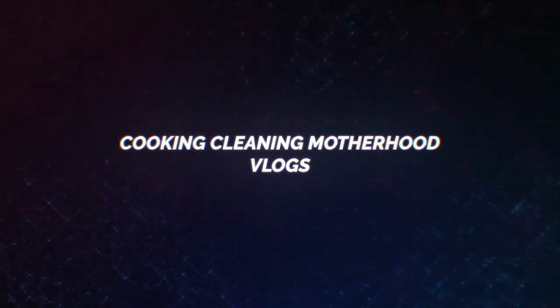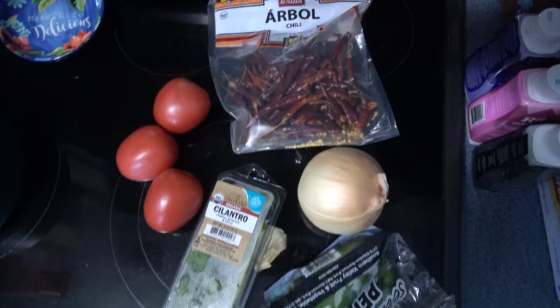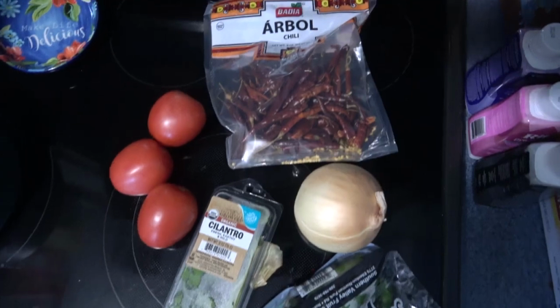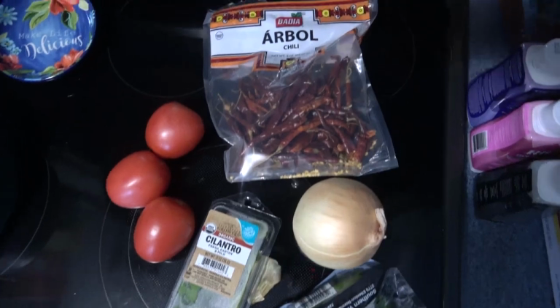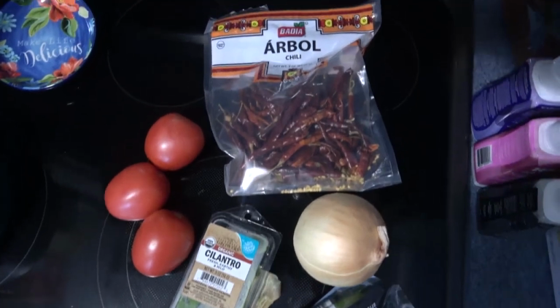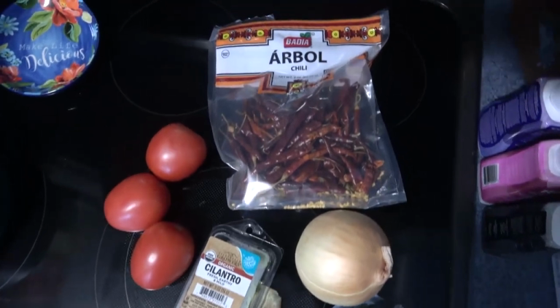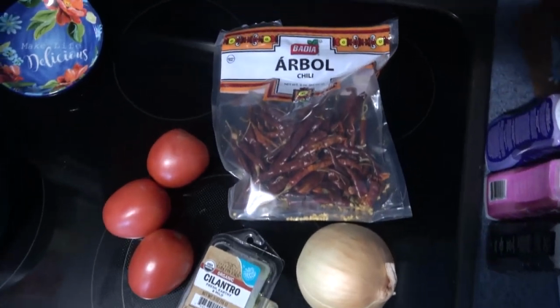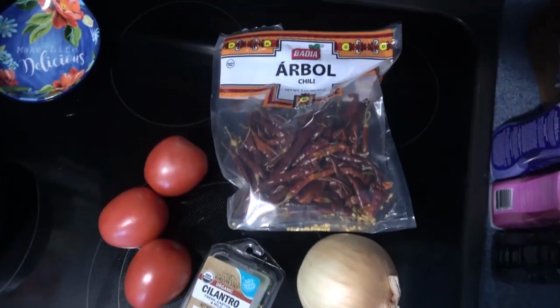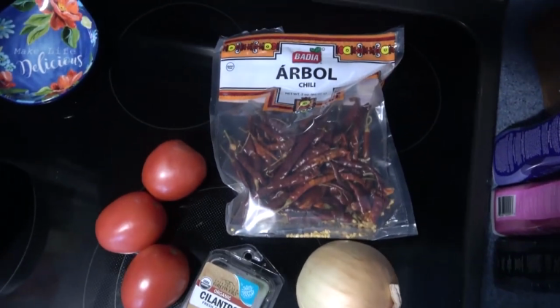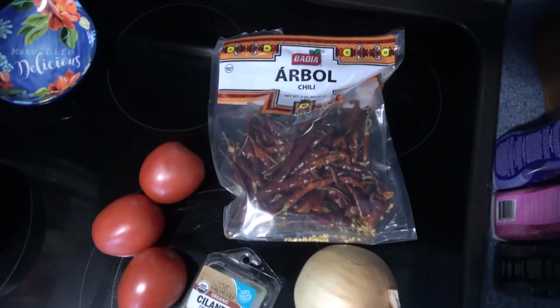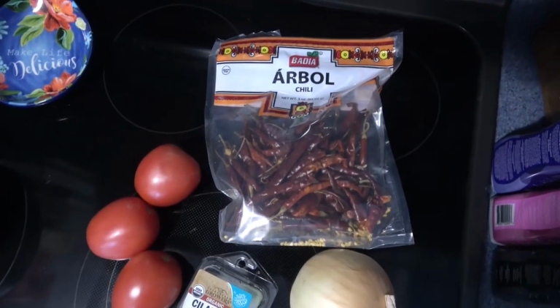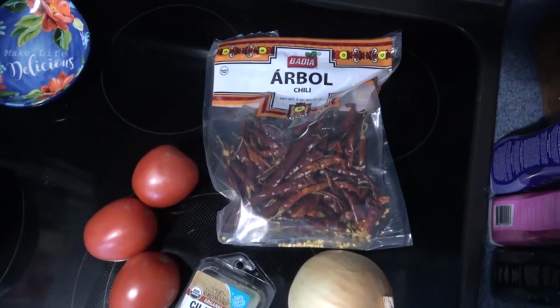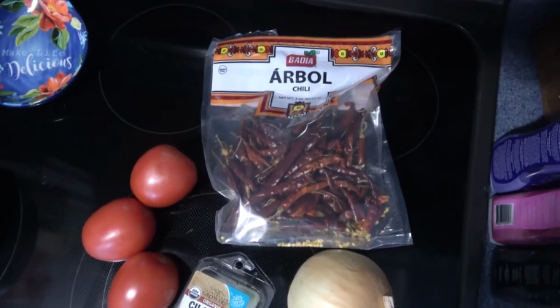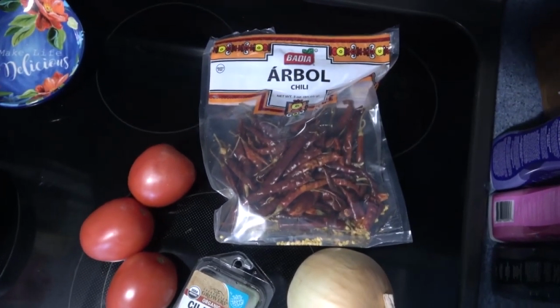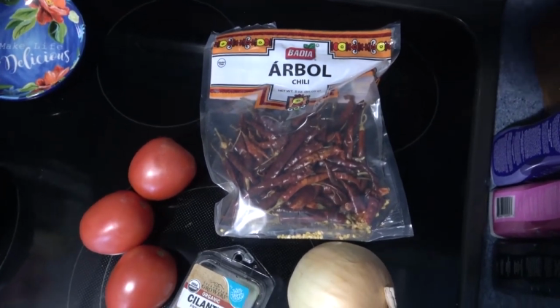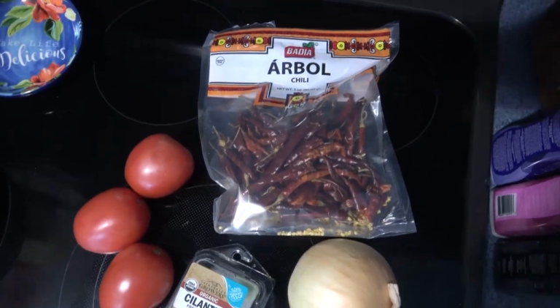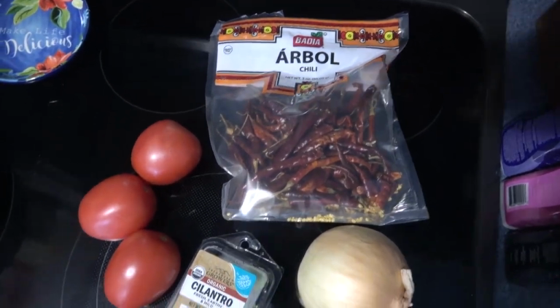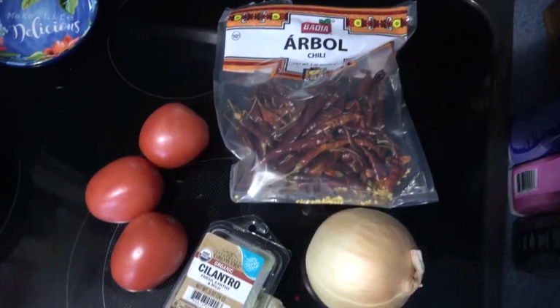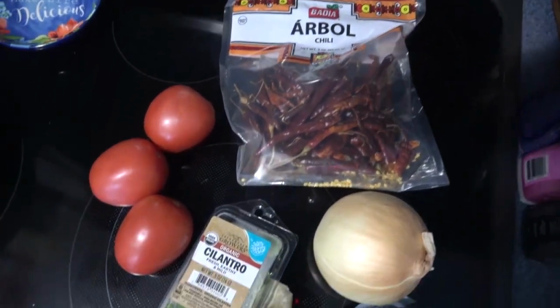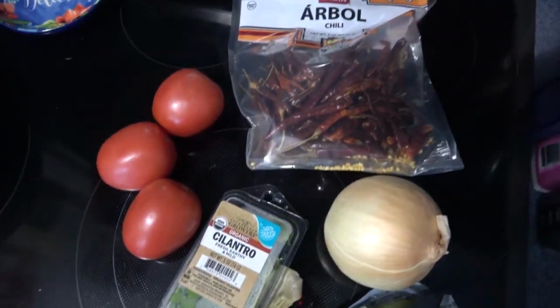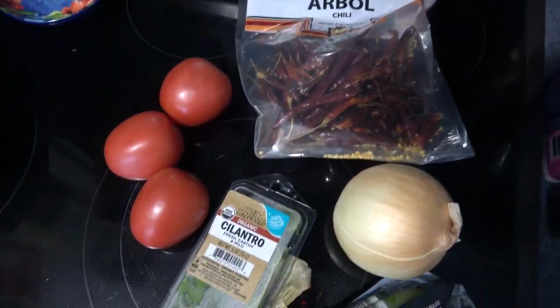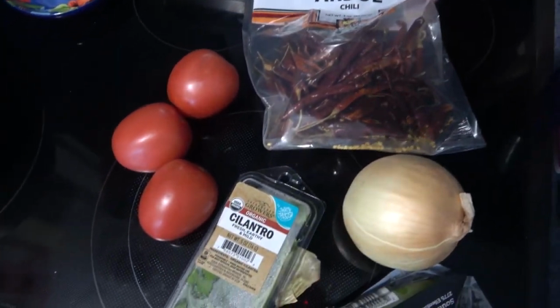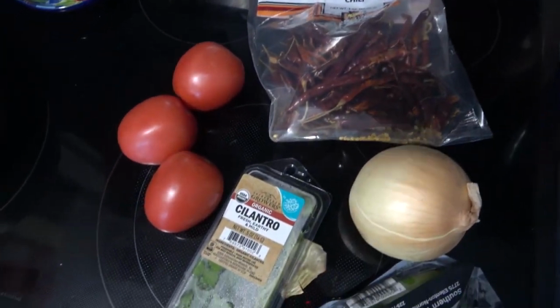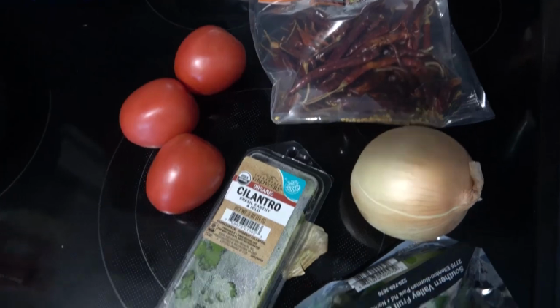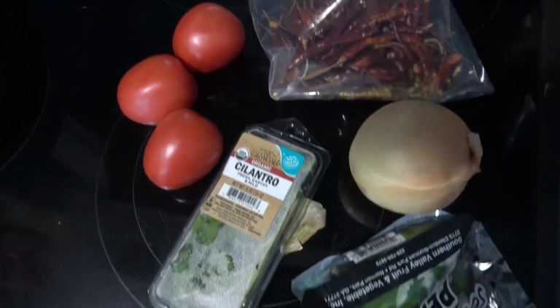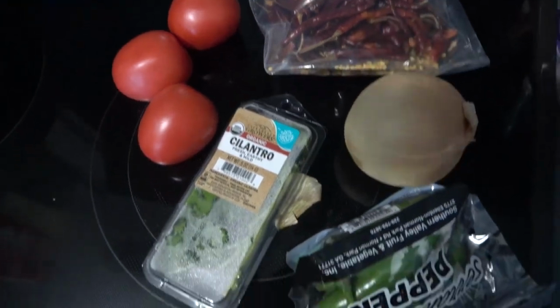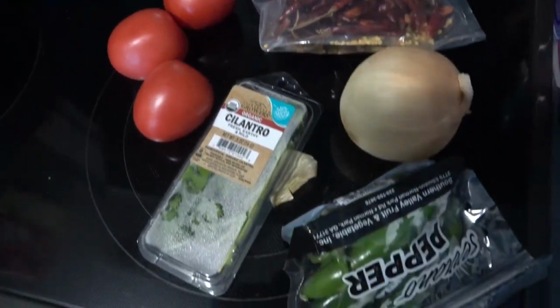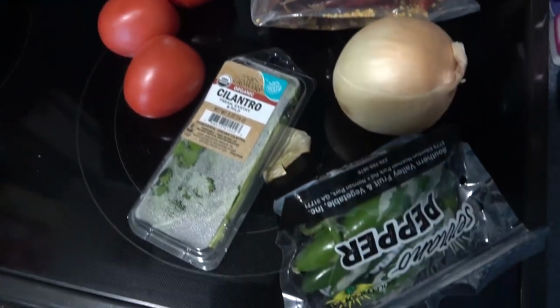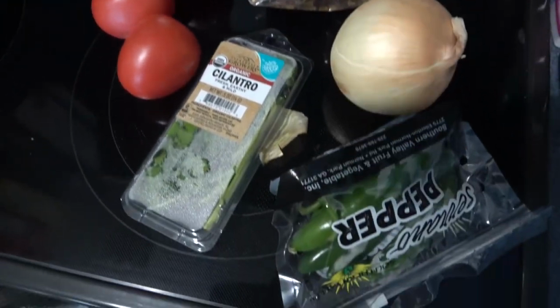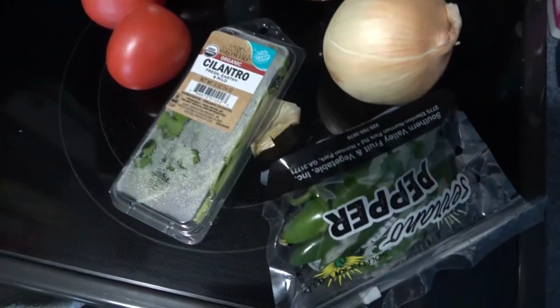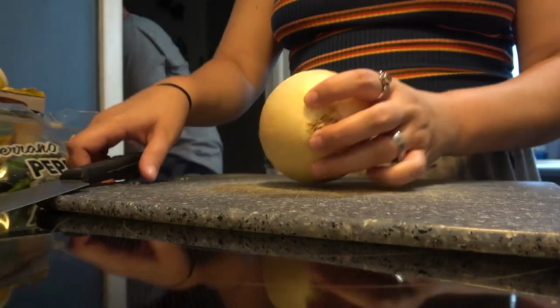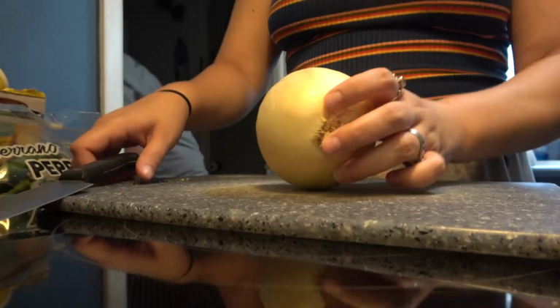So today's video is going to be a what's for dinner. I have three meals to show you guys.